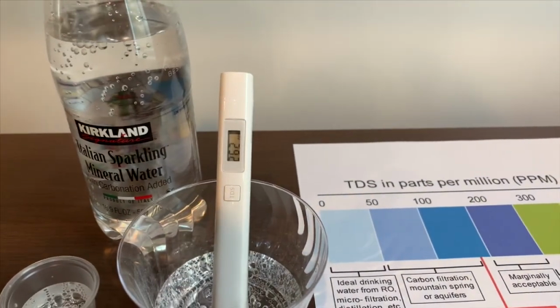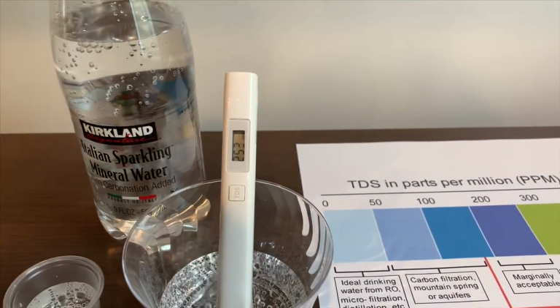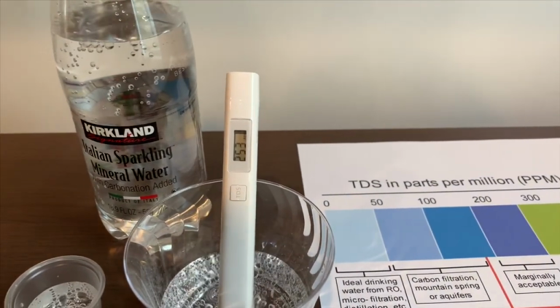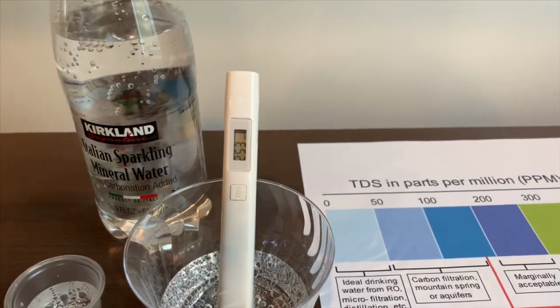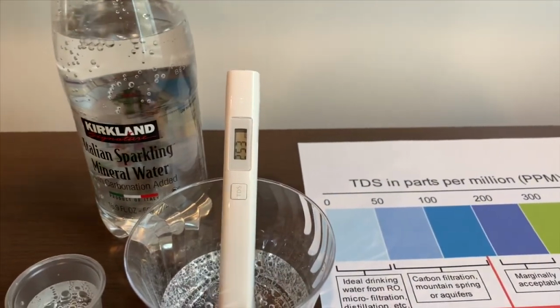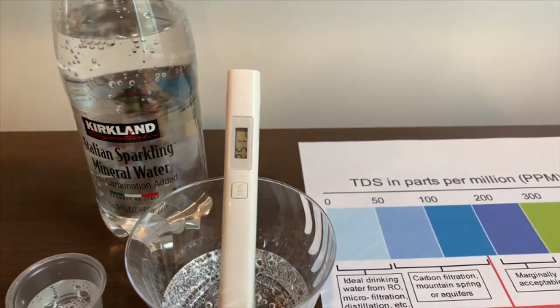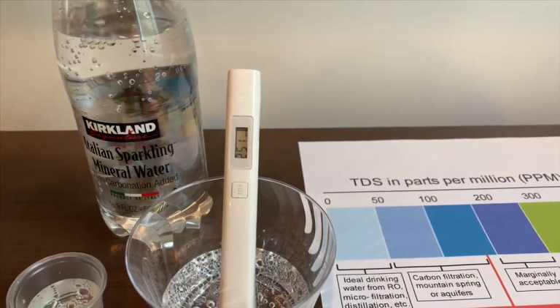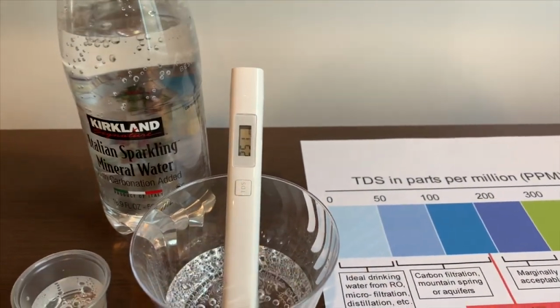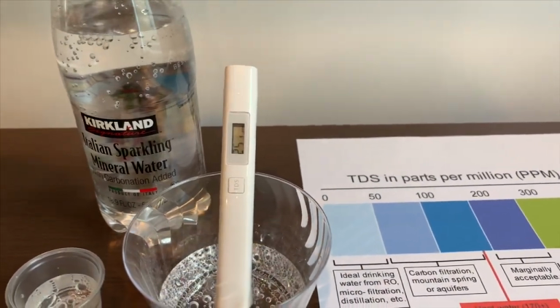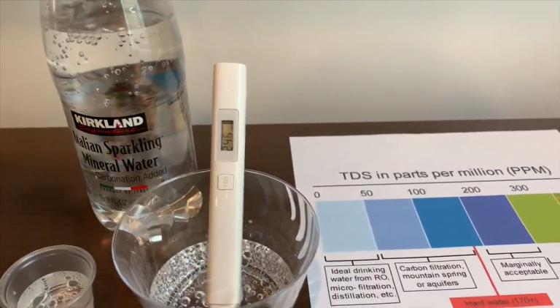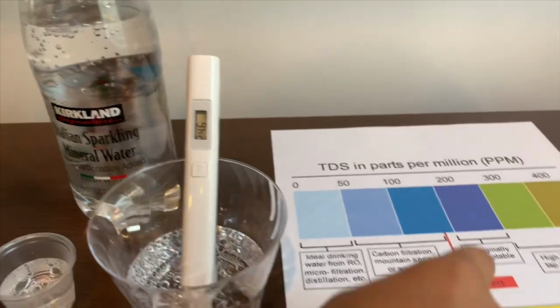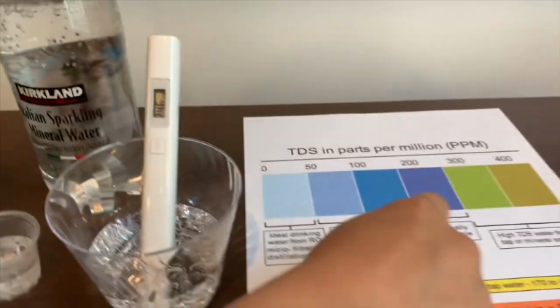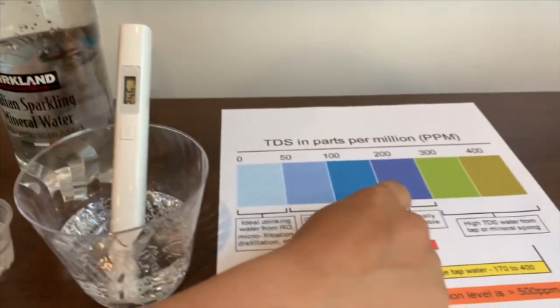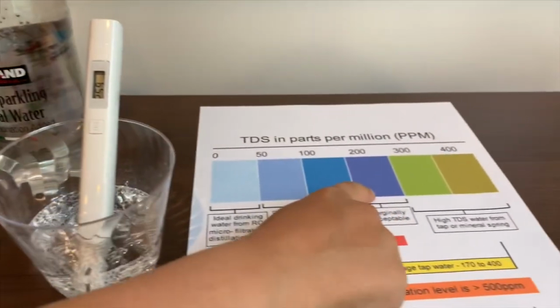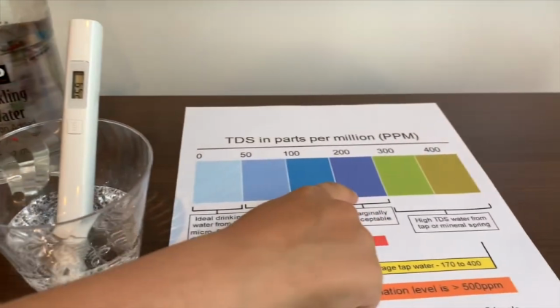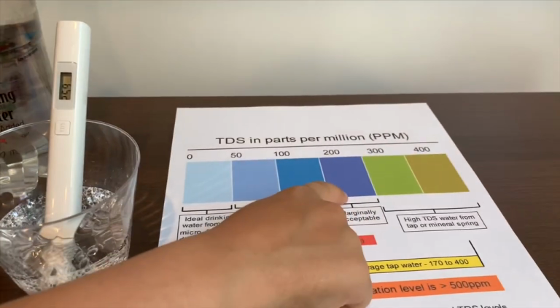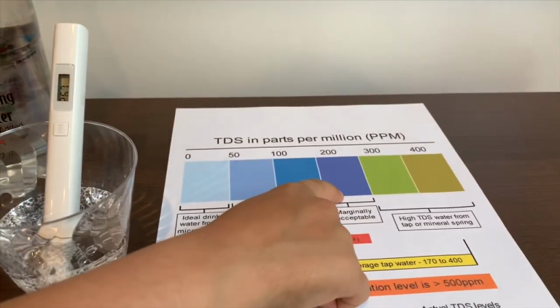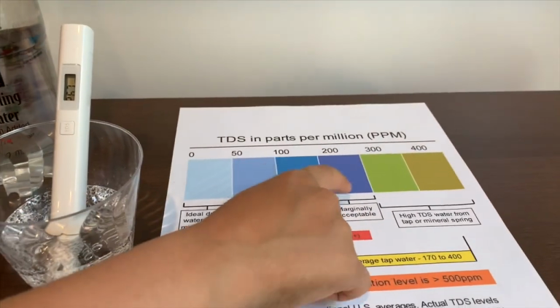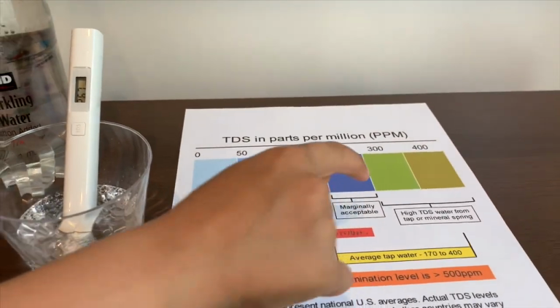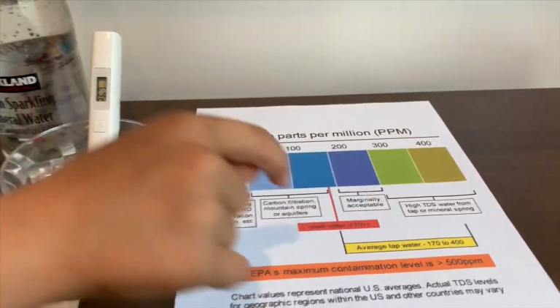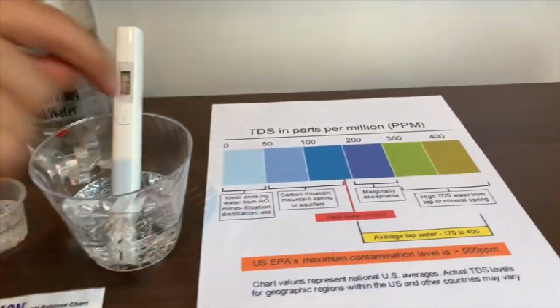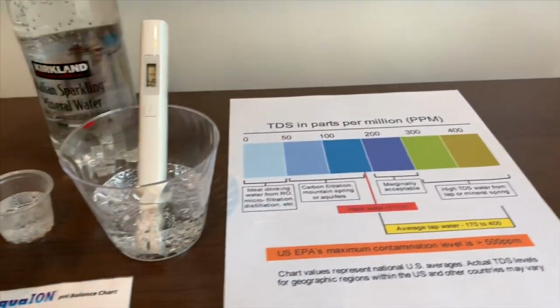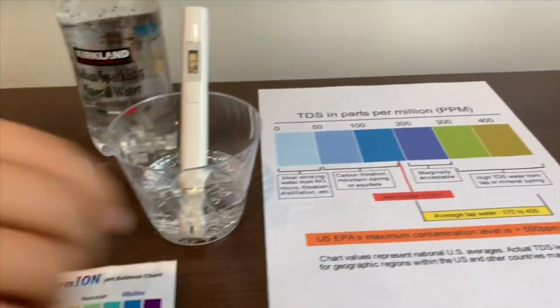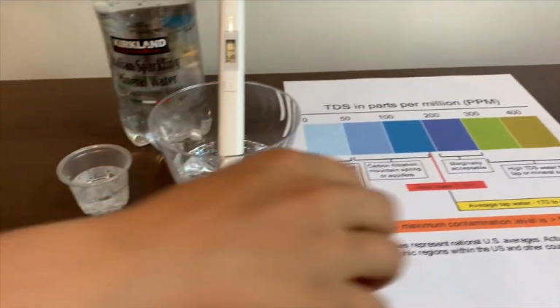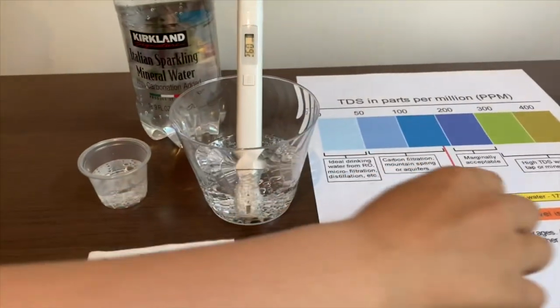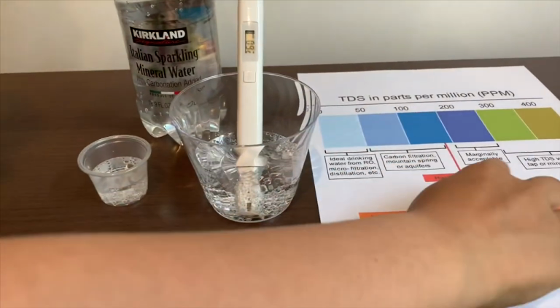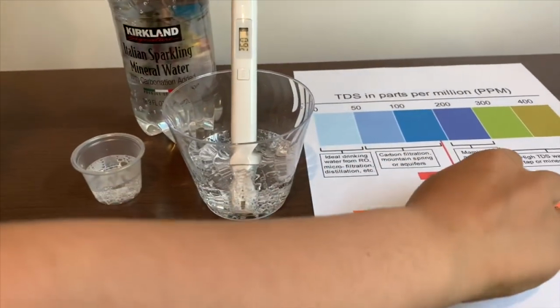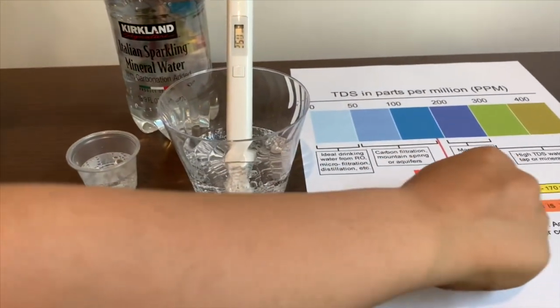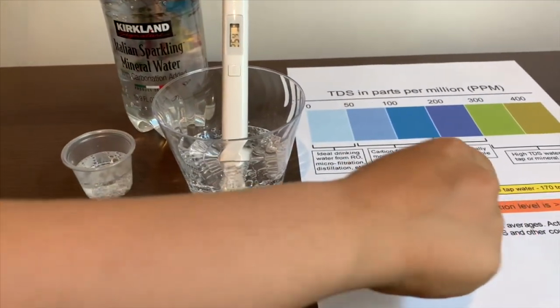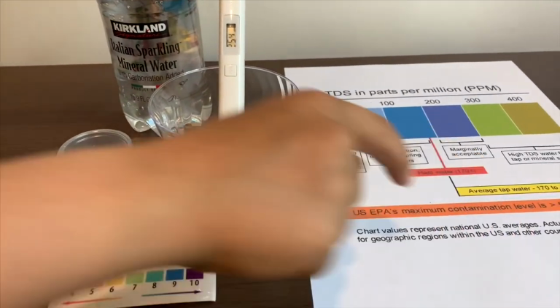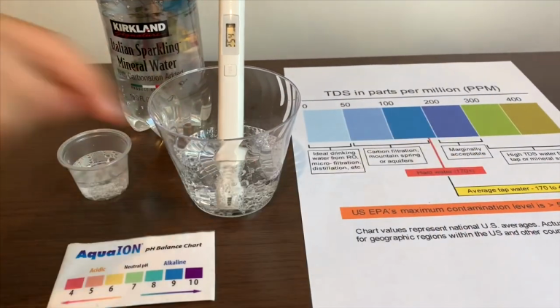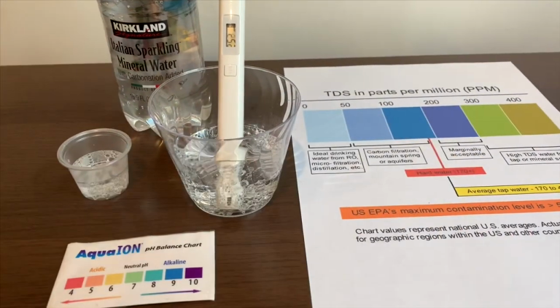It is in the 200. That is okay to drink, and it's average tap water.